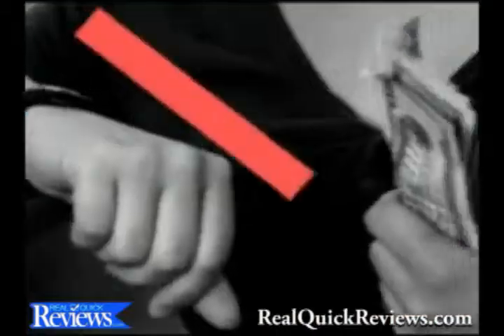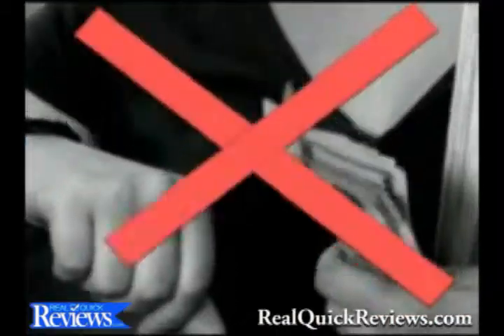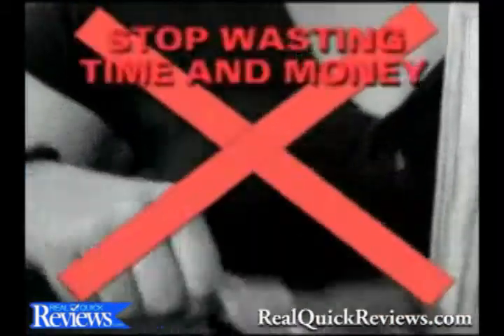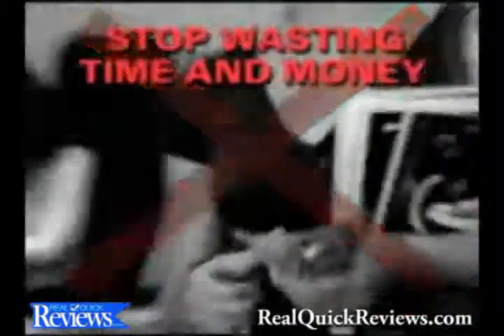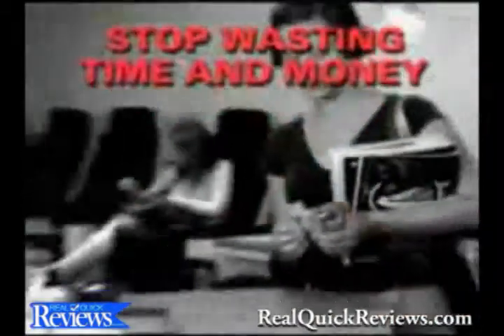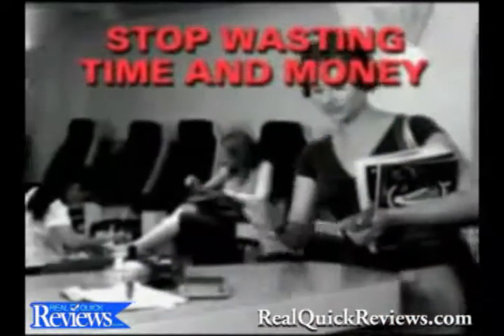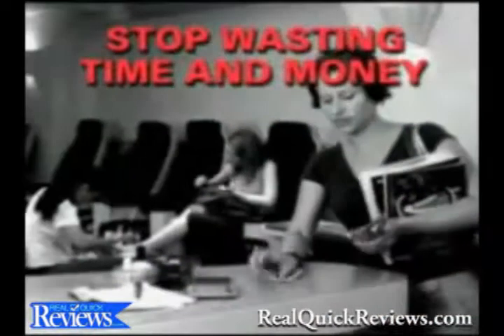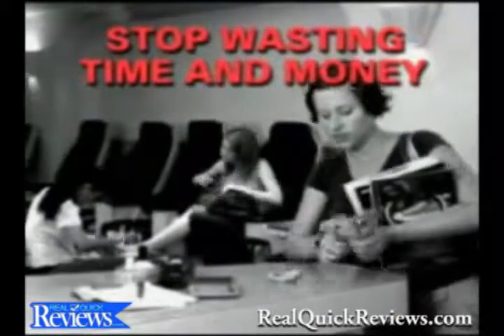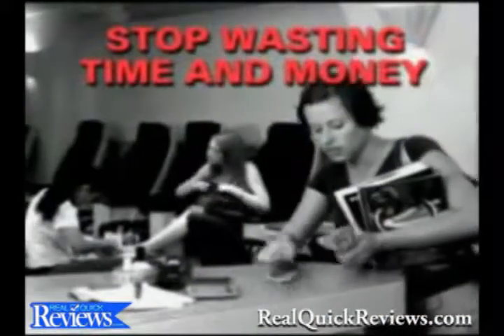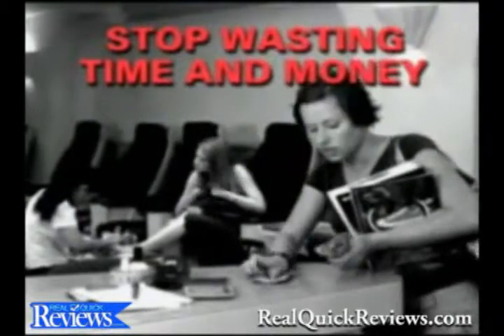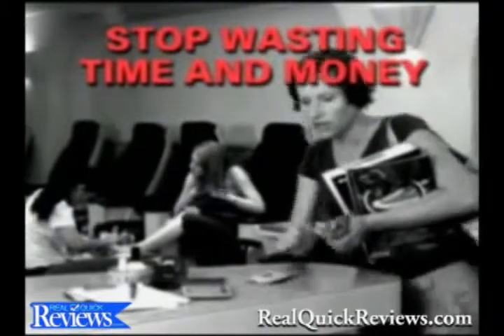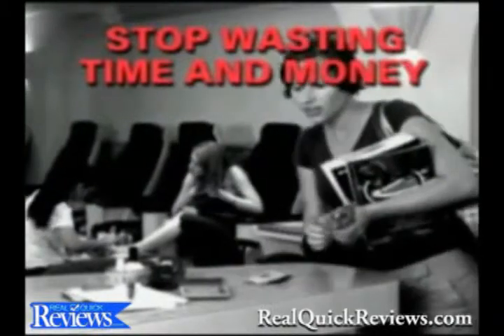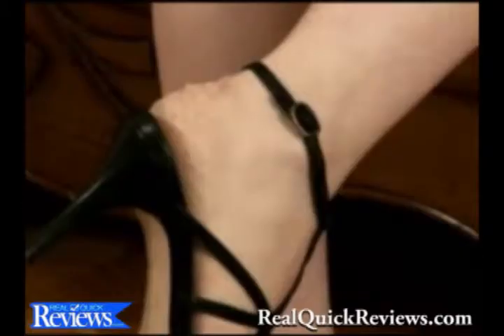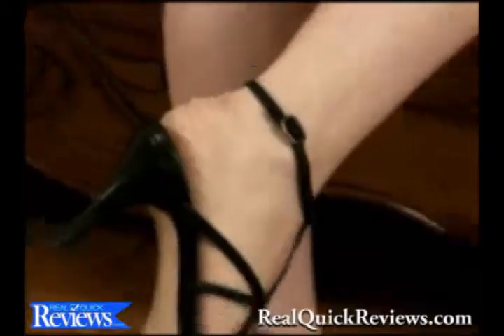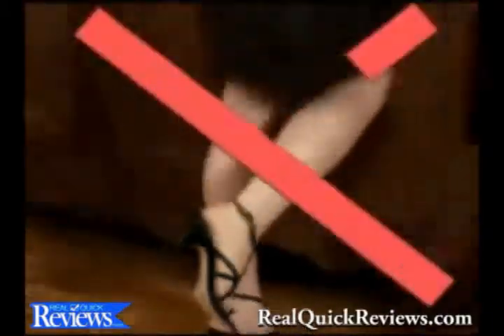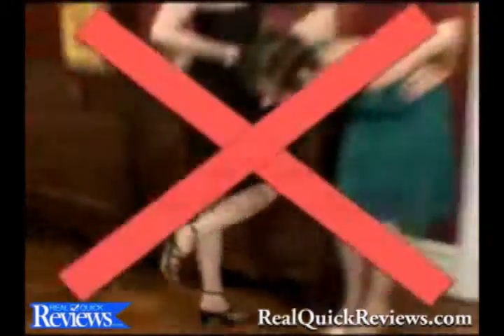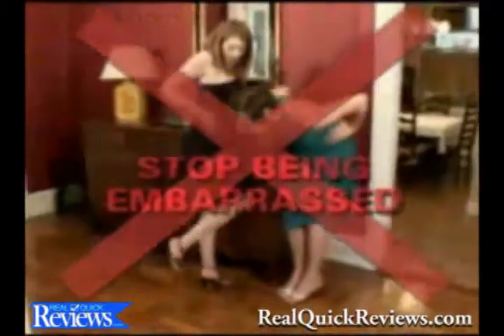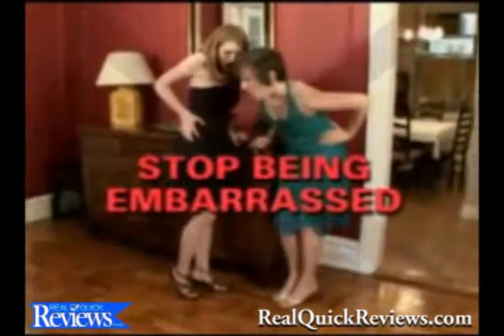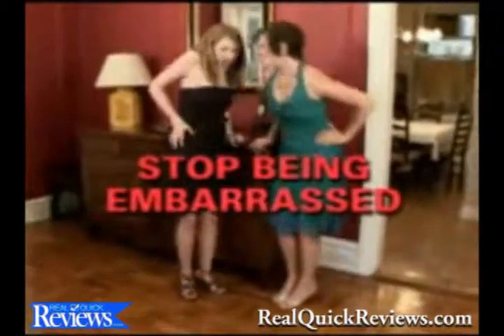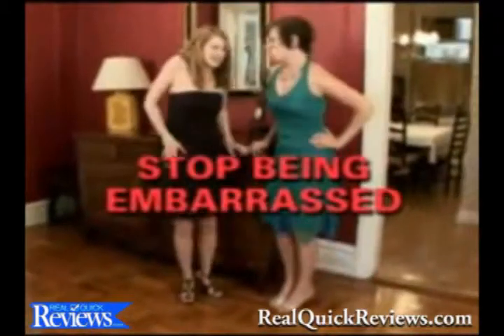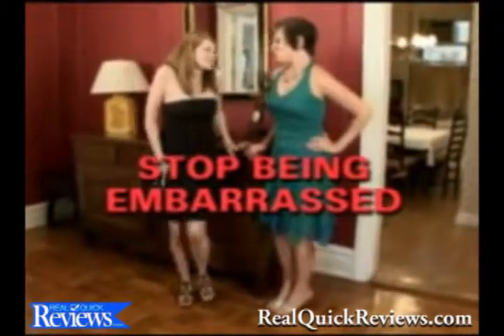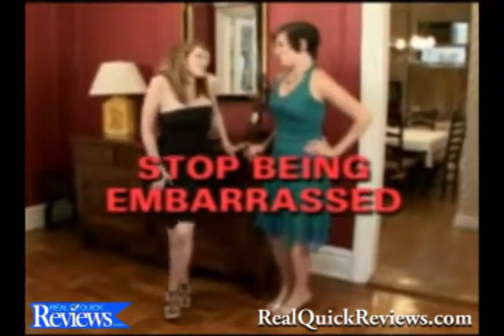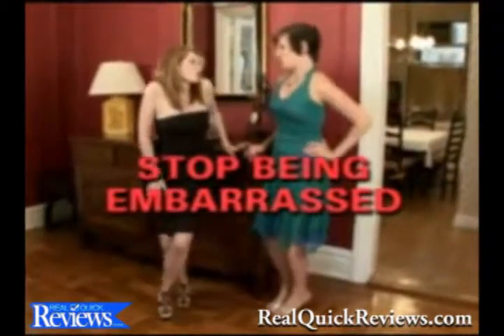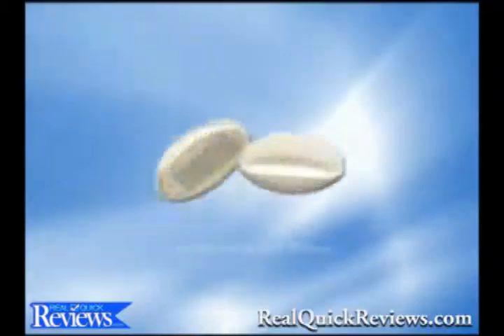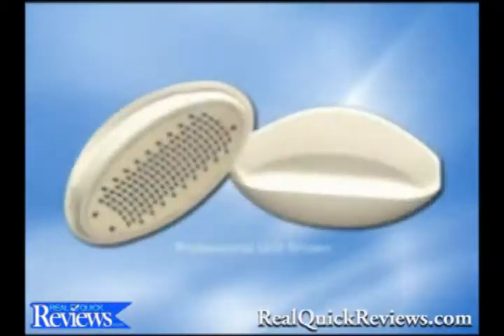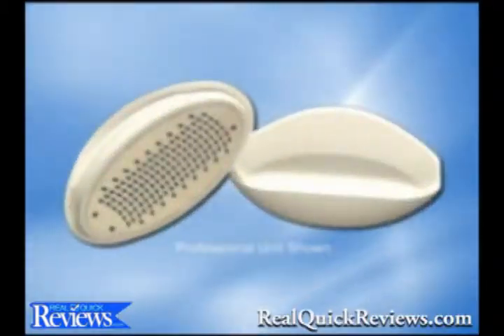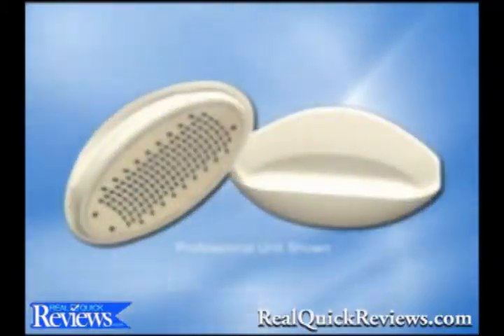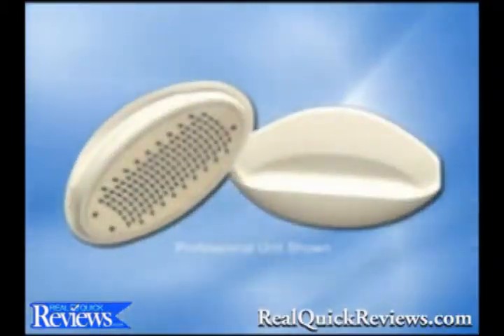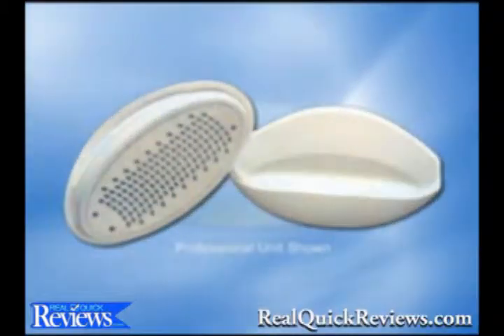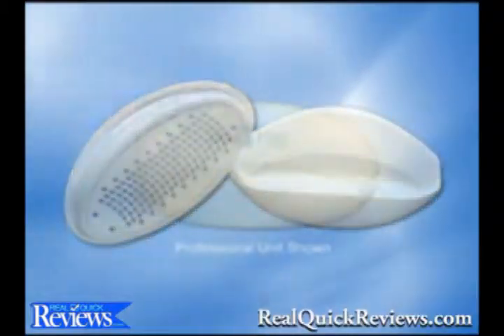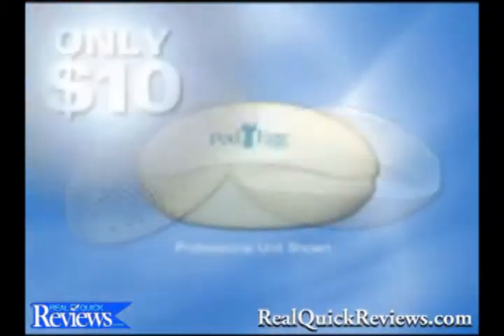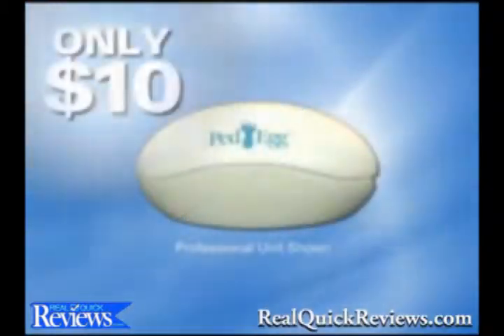Stop wasting time and money at salons. Stop being embarrassed by your feet. Call and order the Ped Egg for only $10.